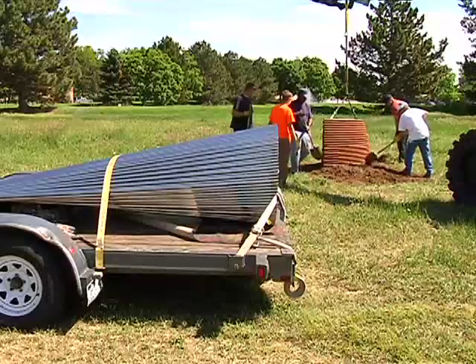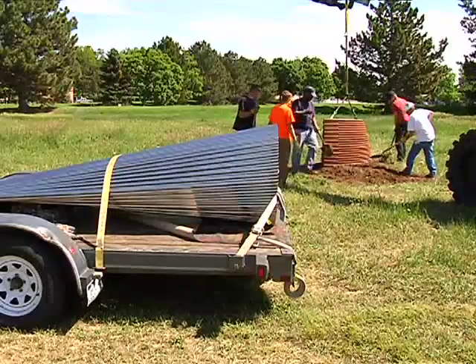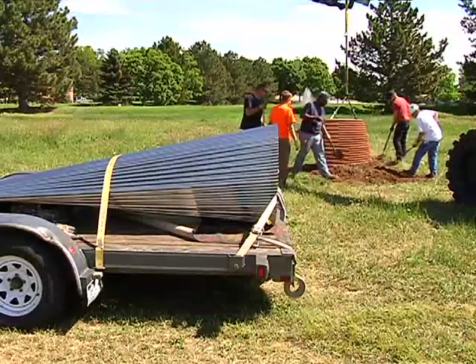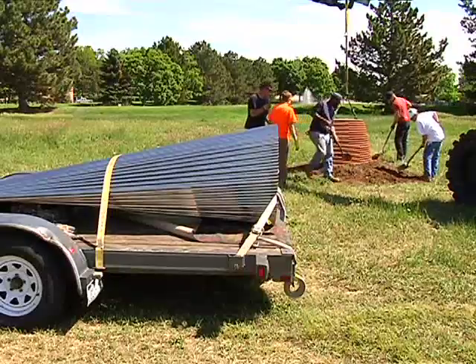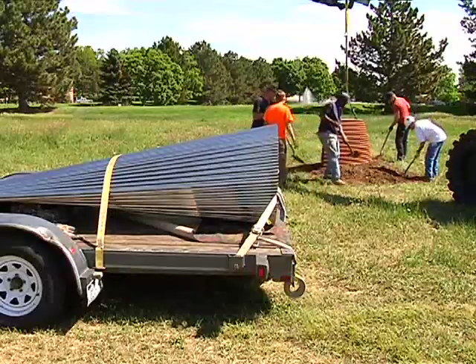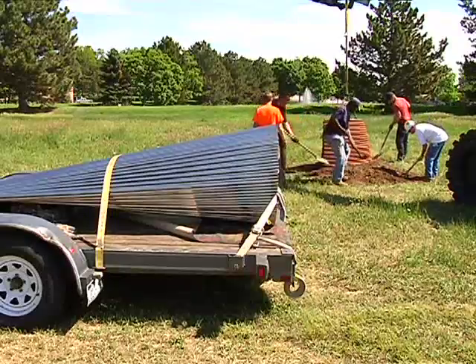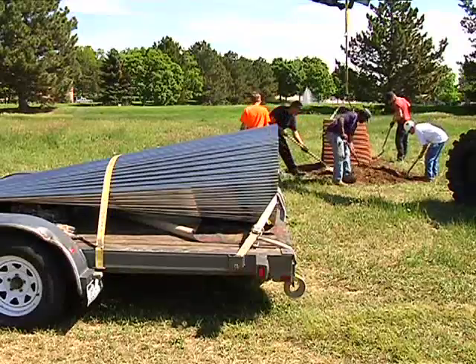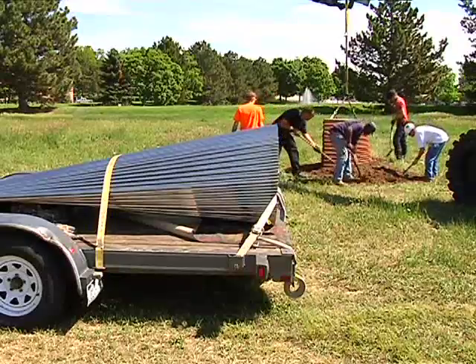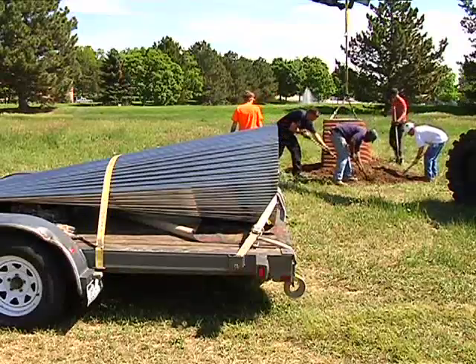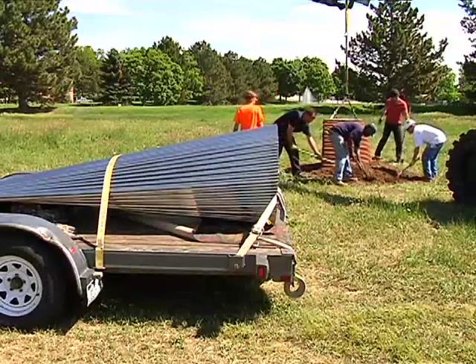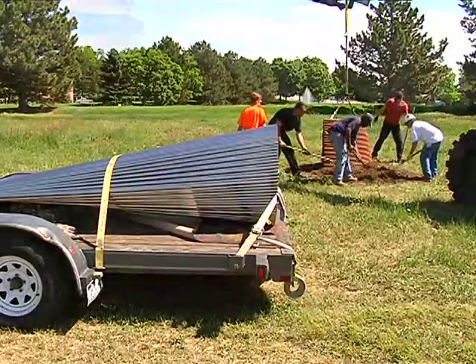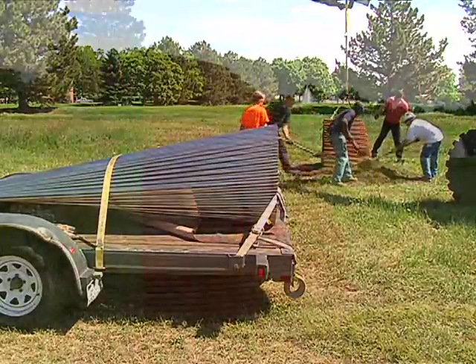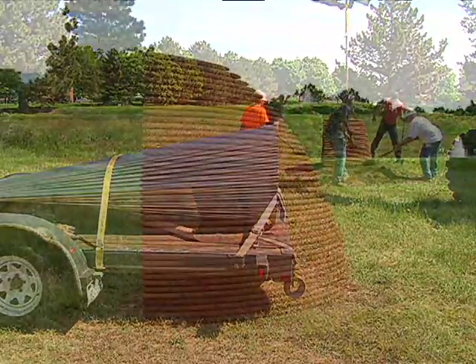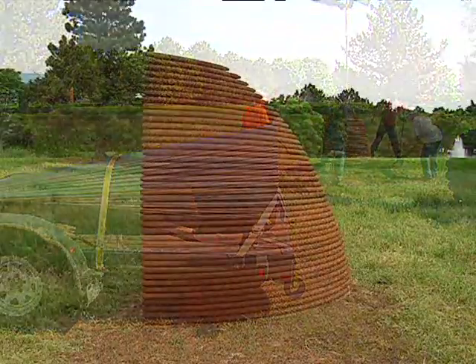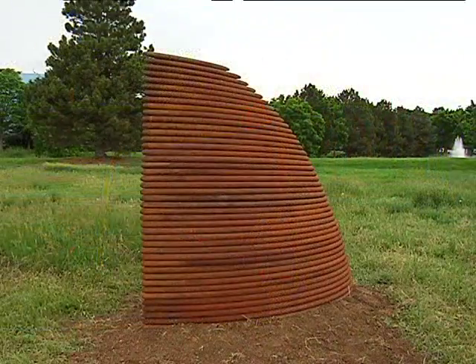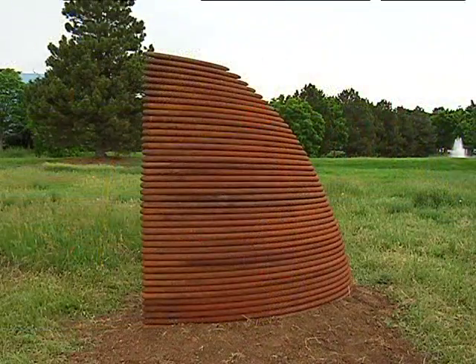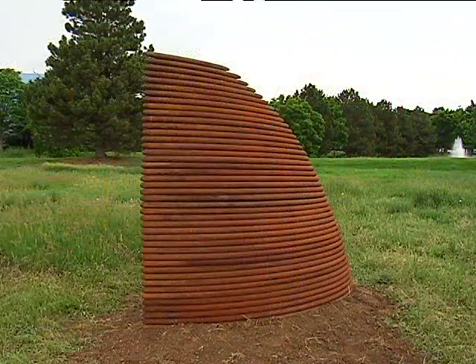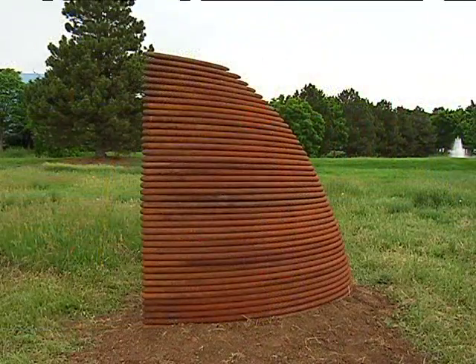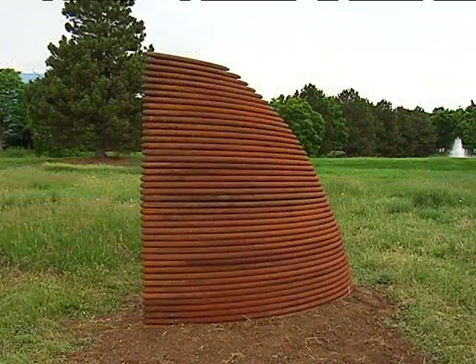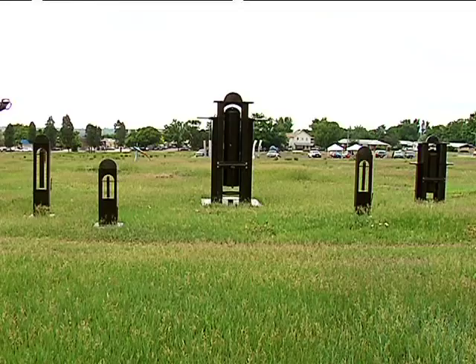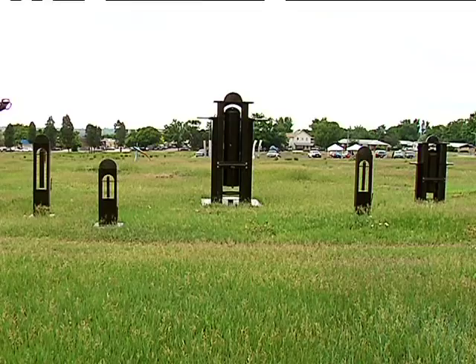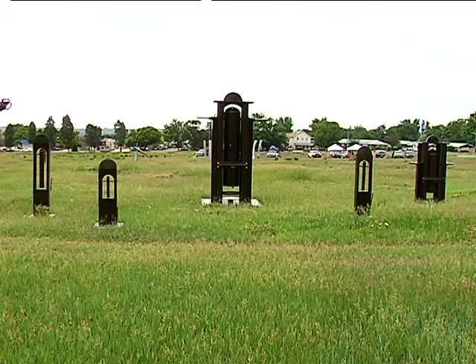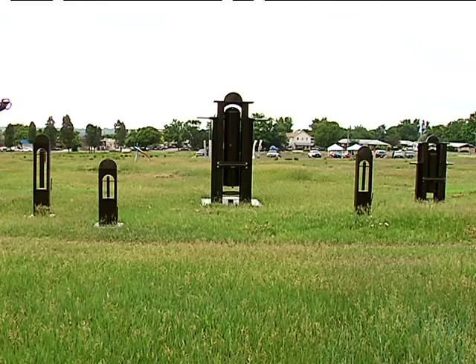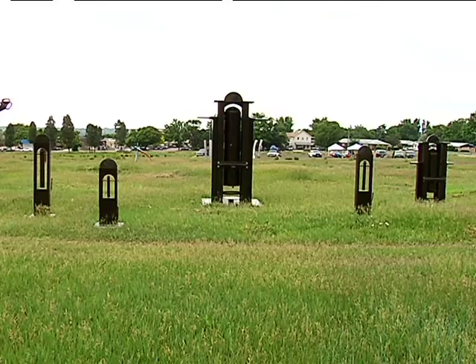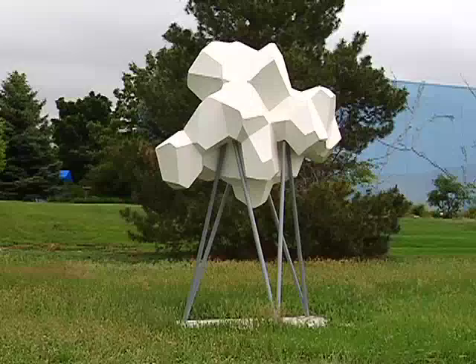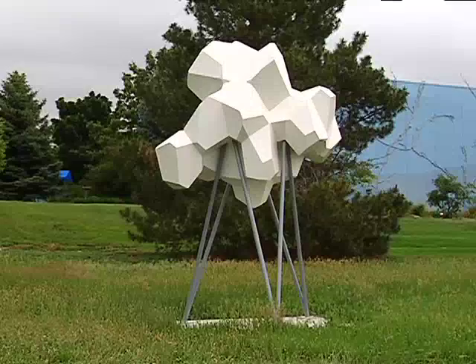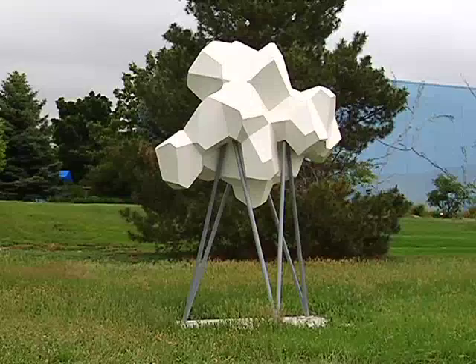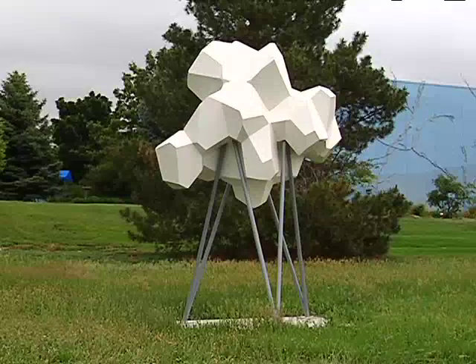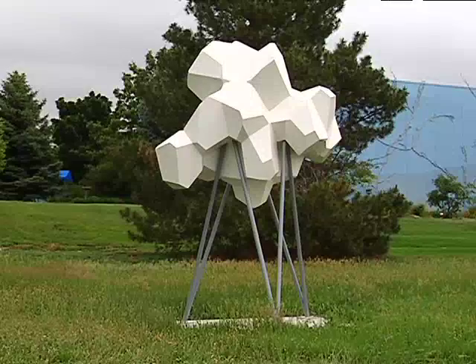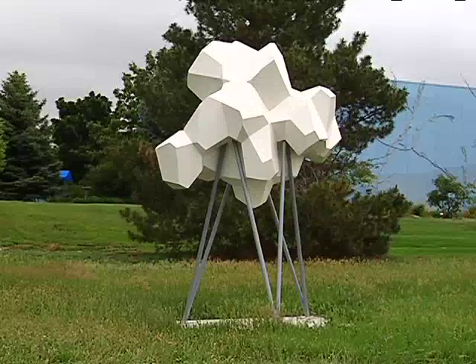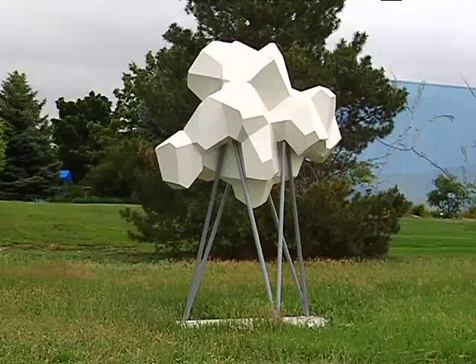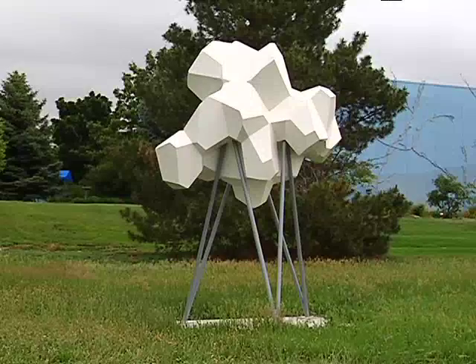We're really excited about all of the artists. Almost all are well known in Colorado. Some are known outside of Colorado.